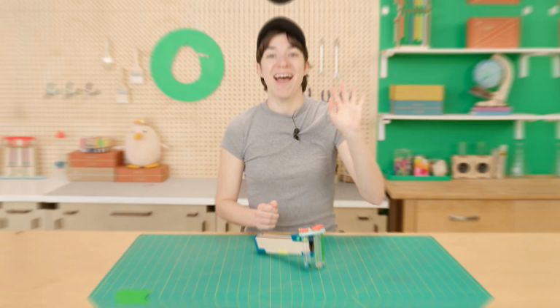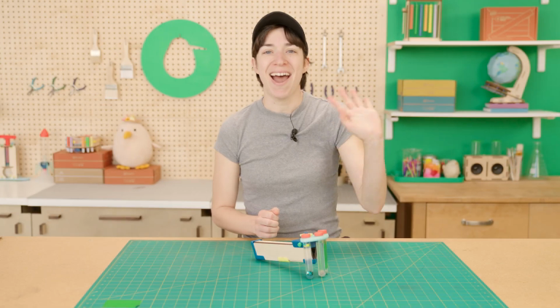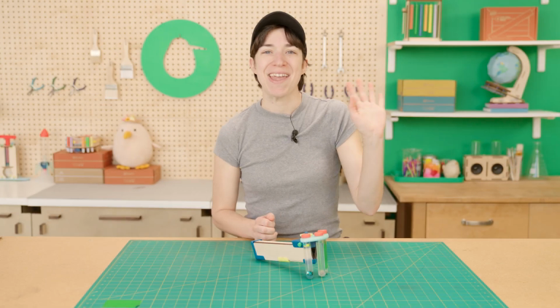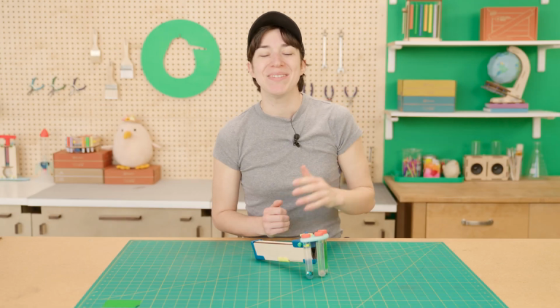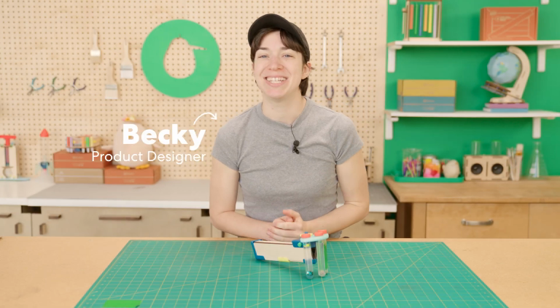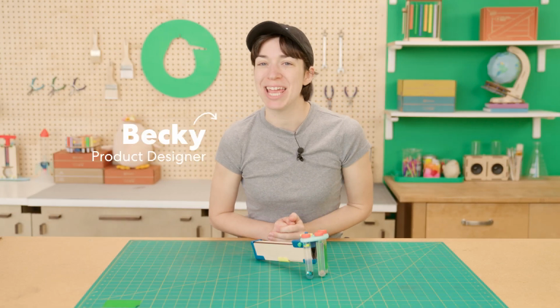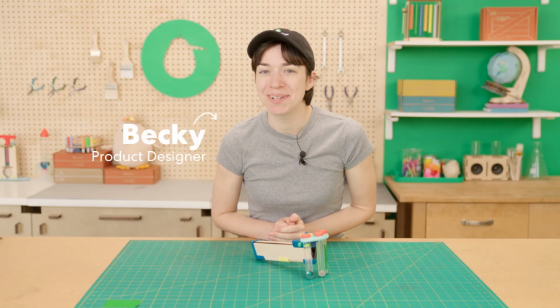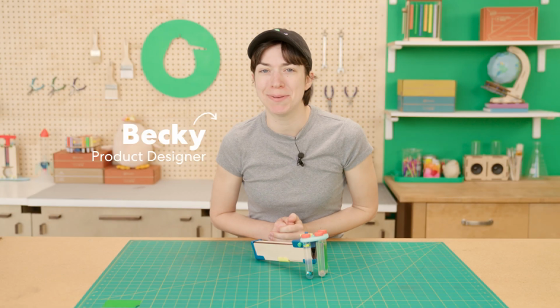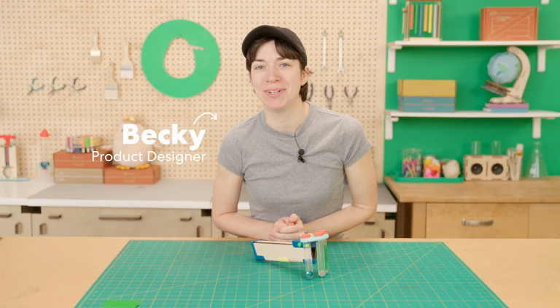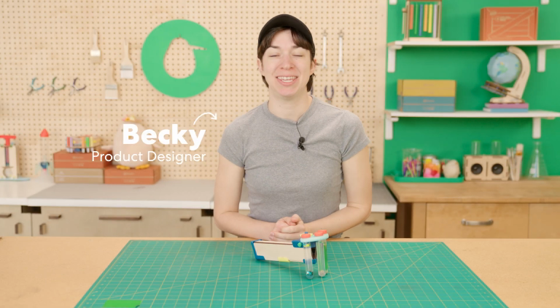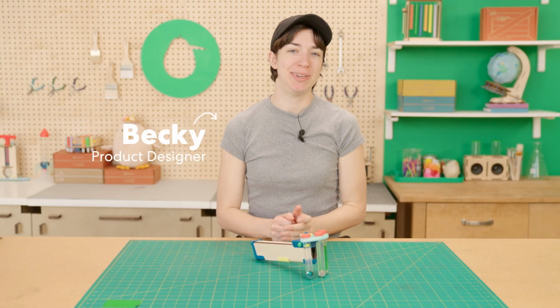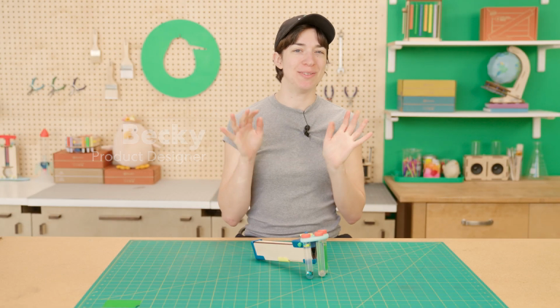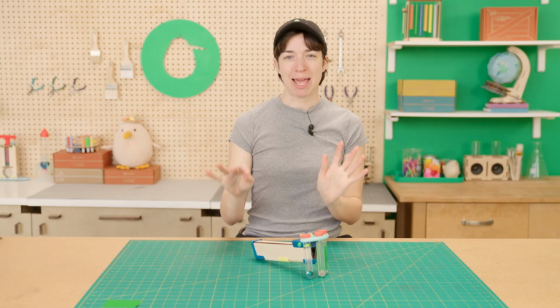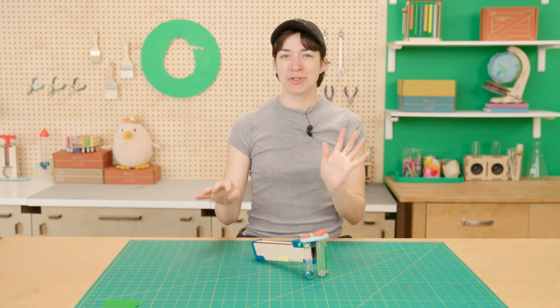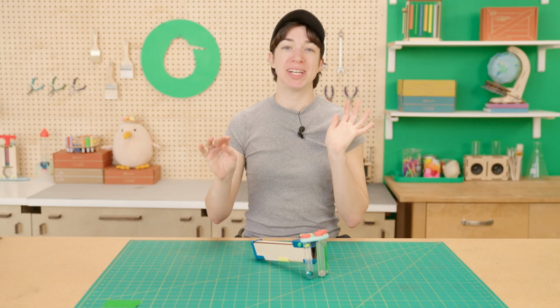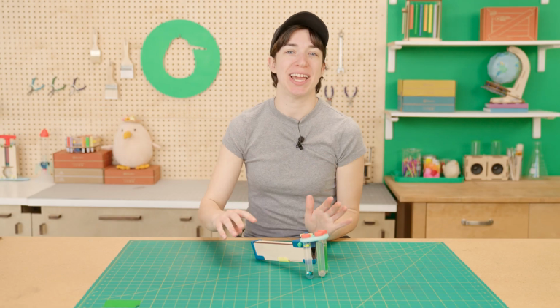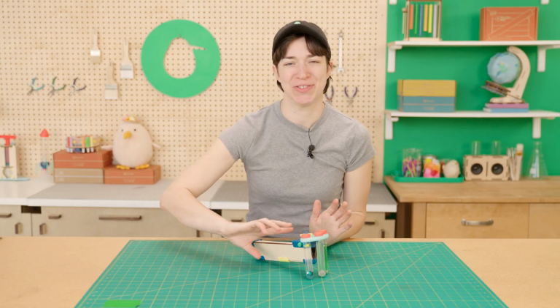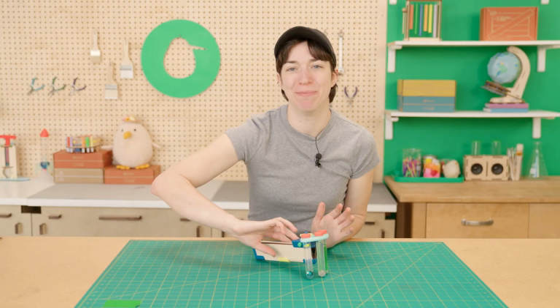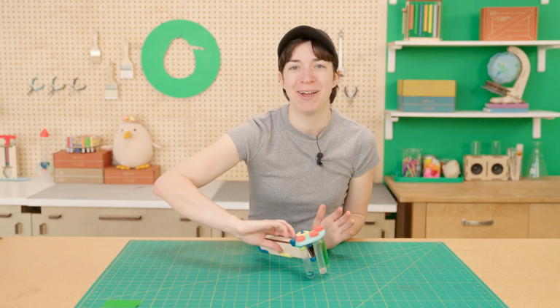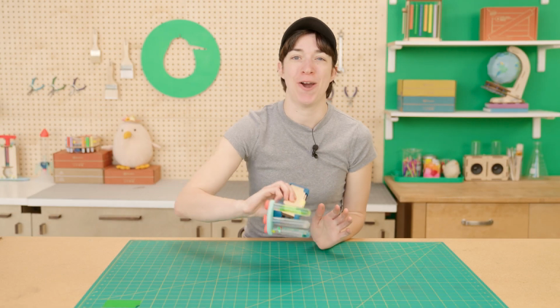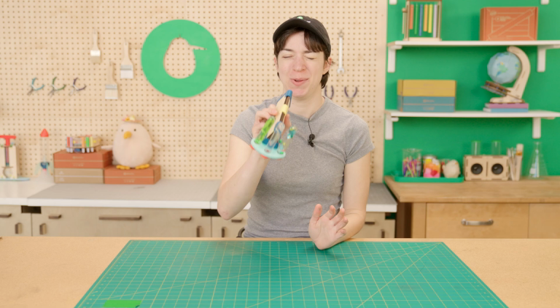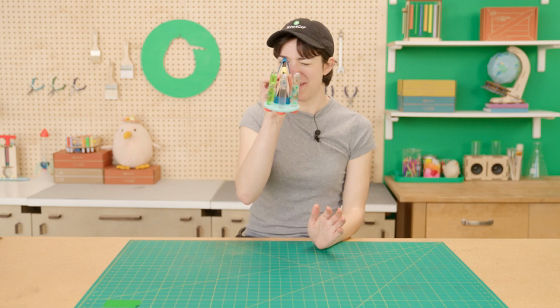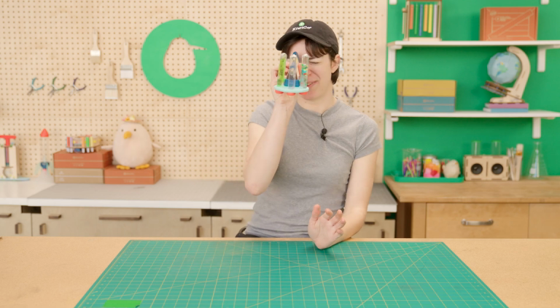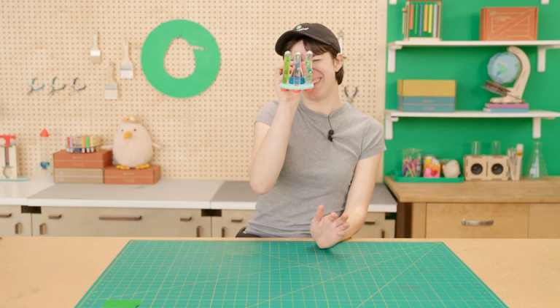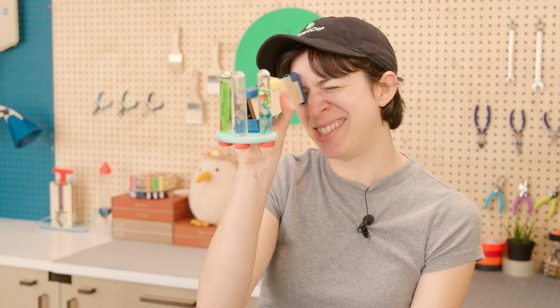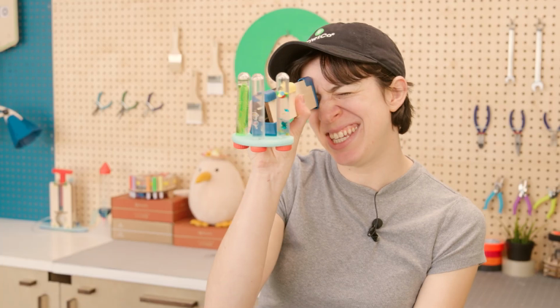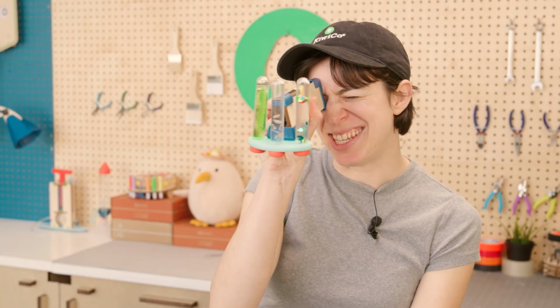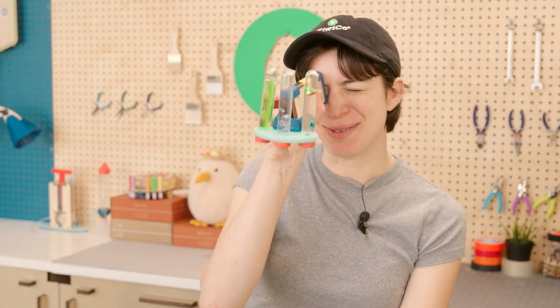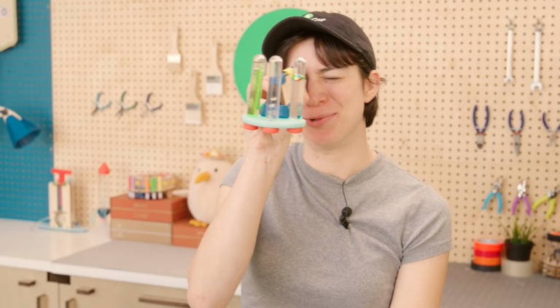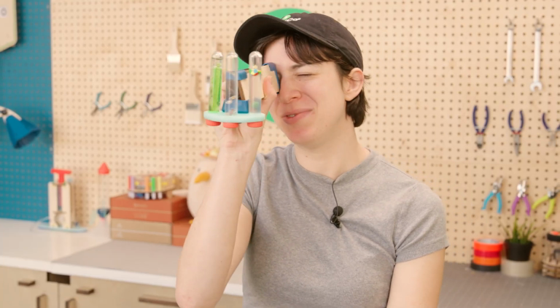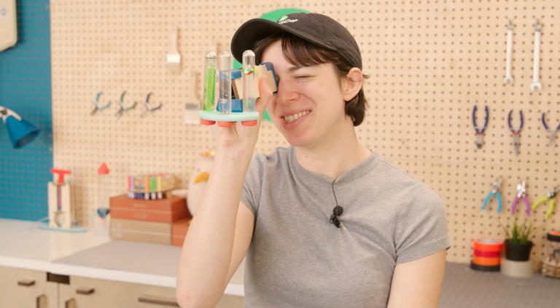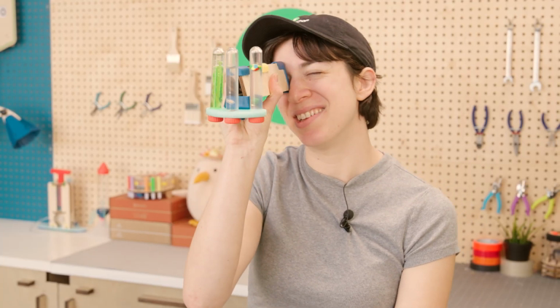Hi! Today we're going to be building Kubiko's Chemistry Kaleidoscope. I hope you guys are ready to see some groovy science.